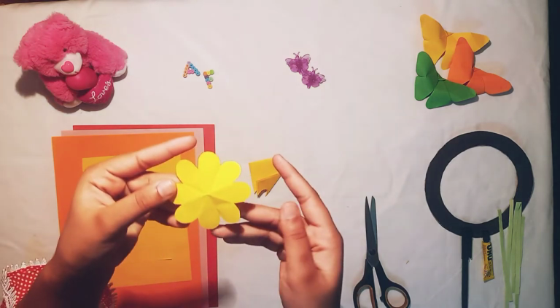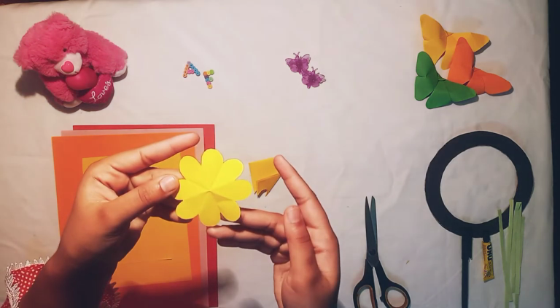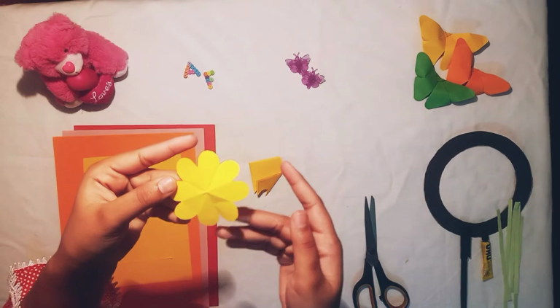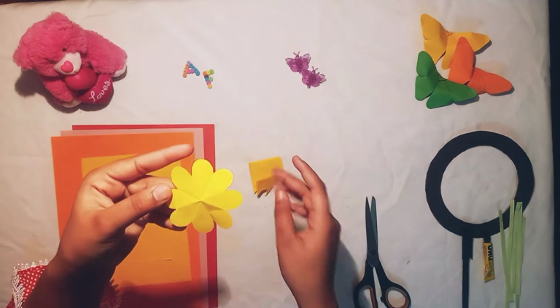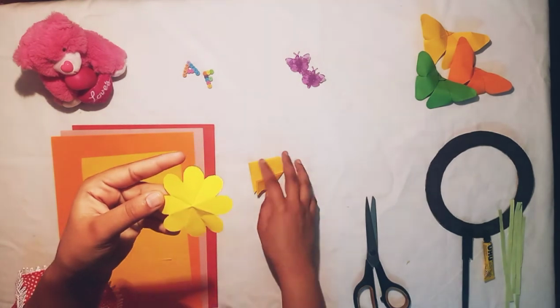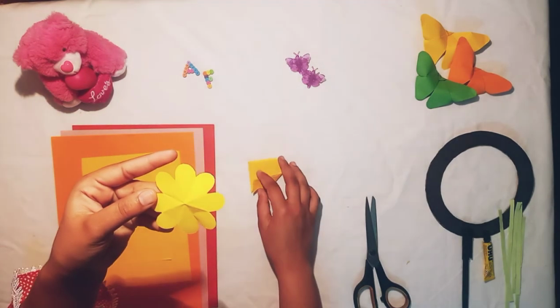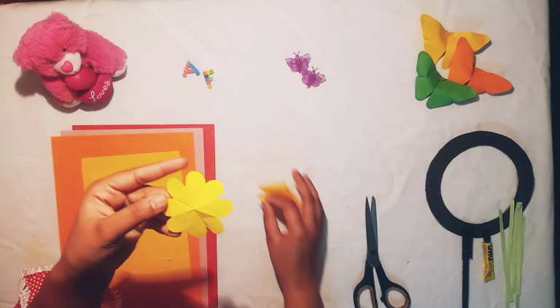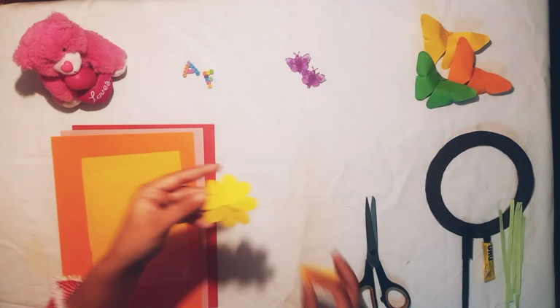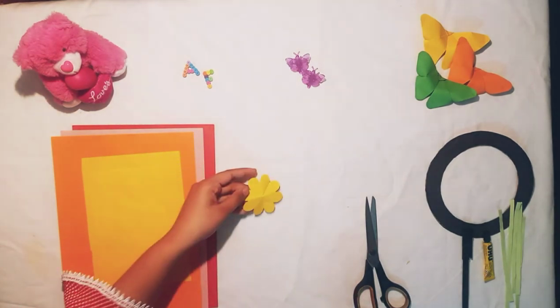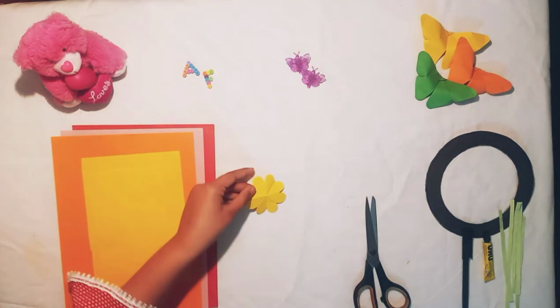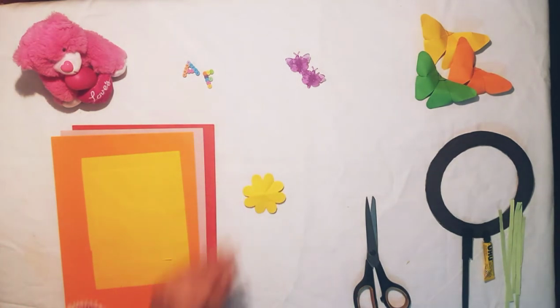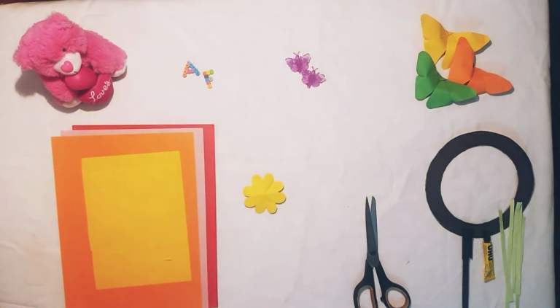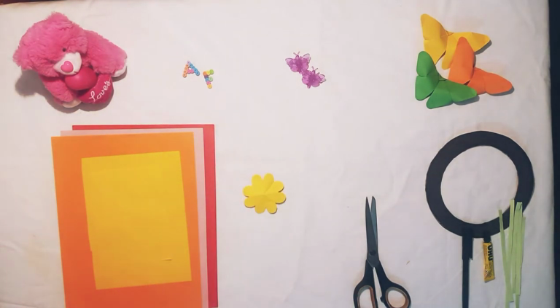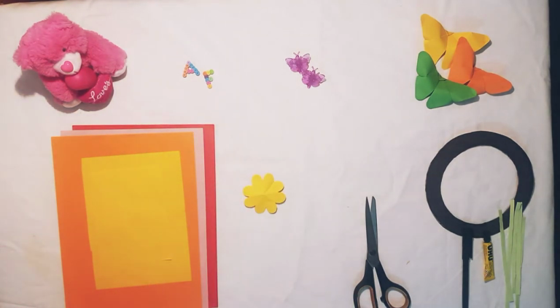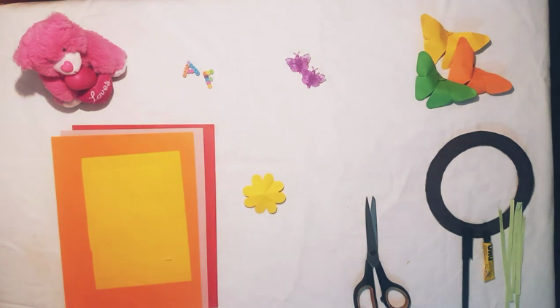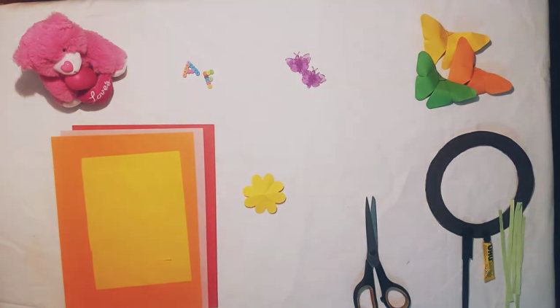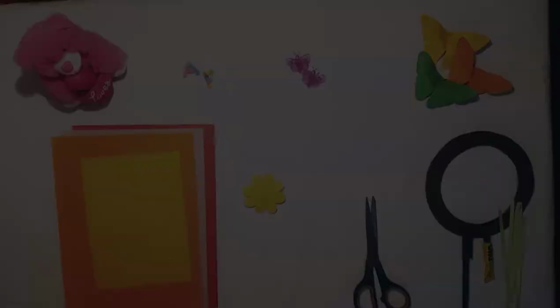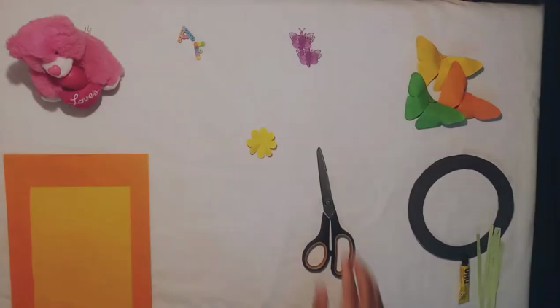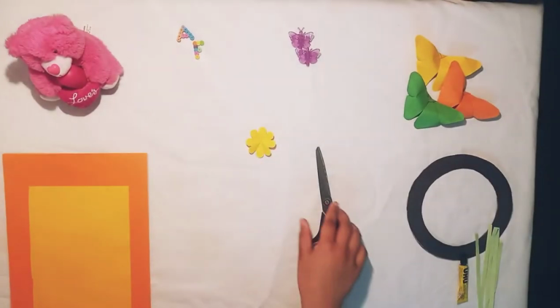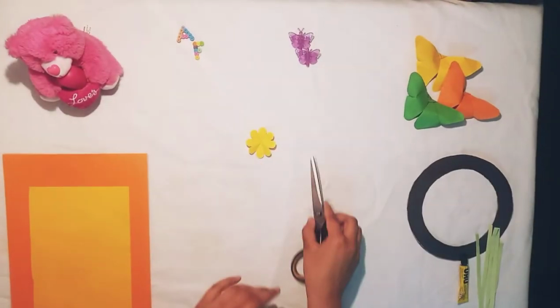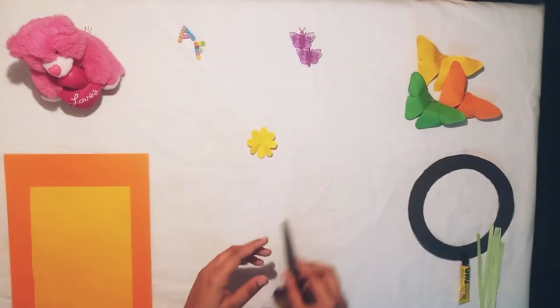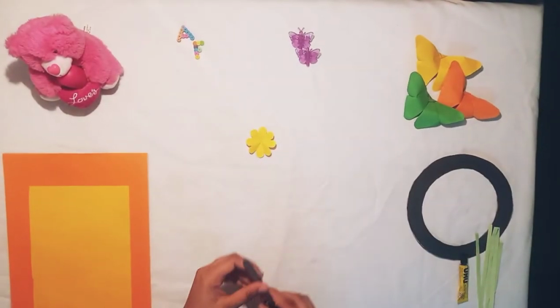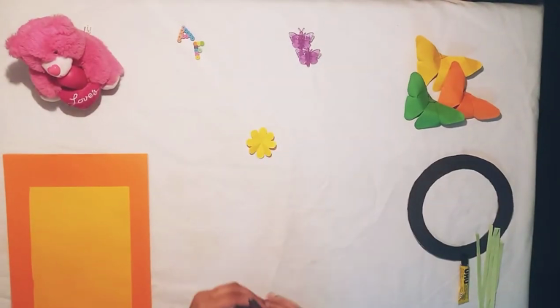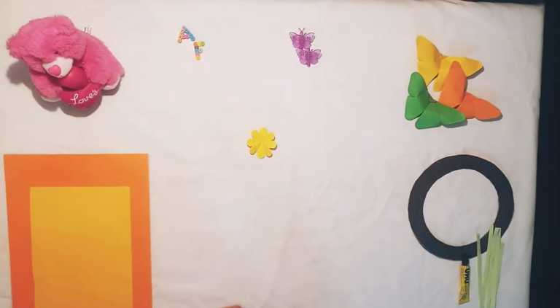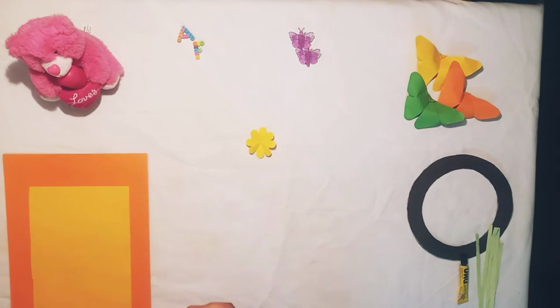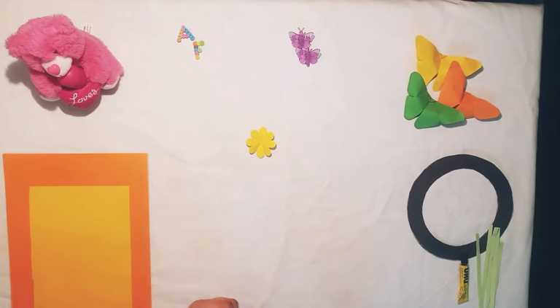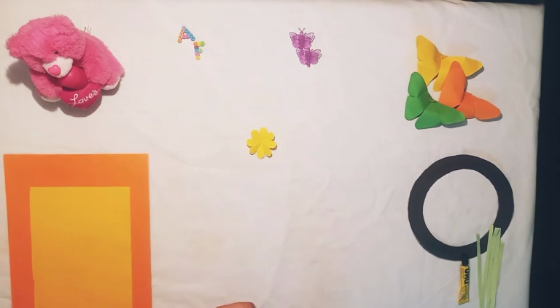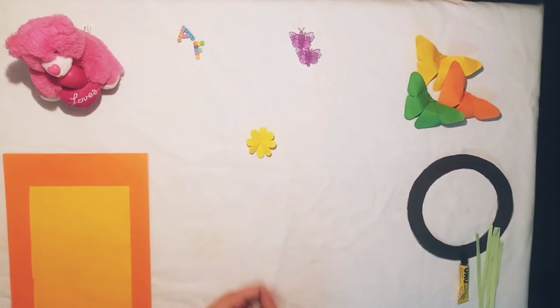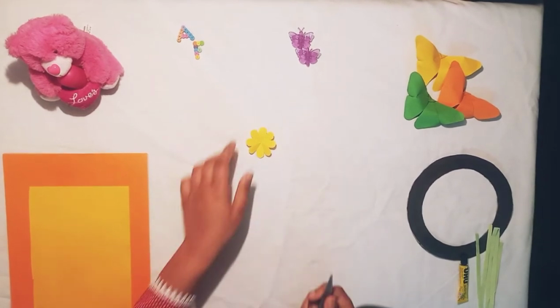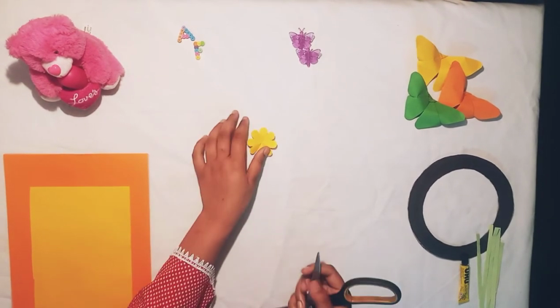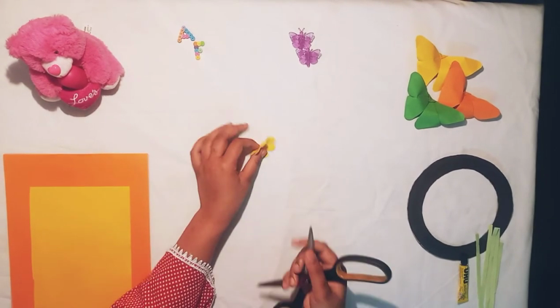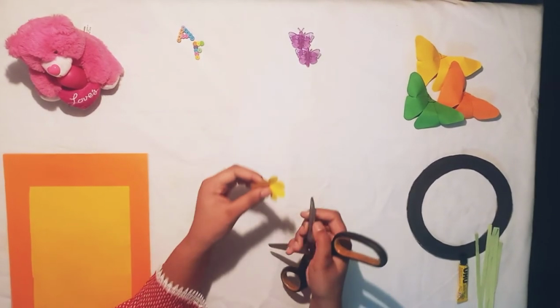We are going to fold it like this and then cut it out.